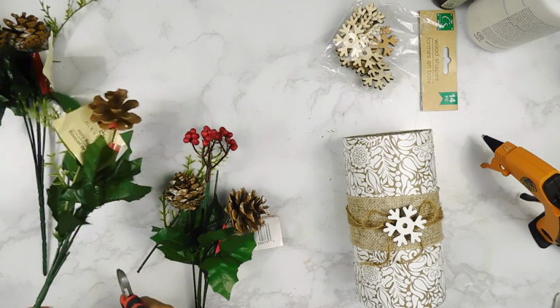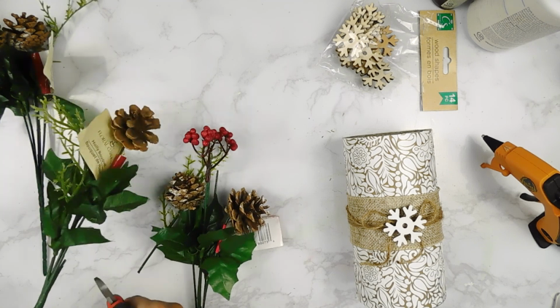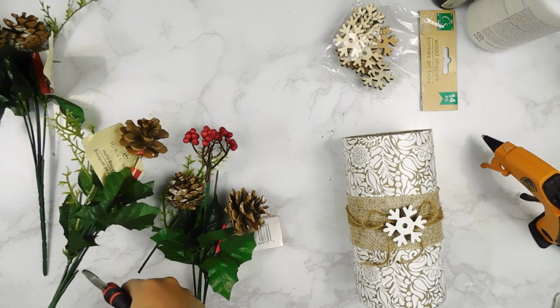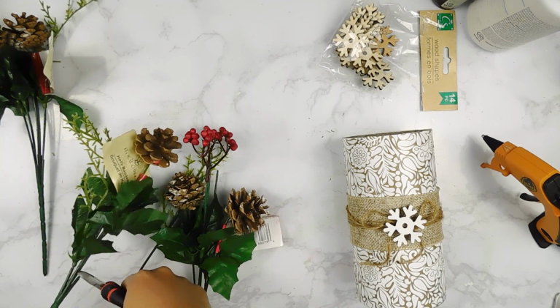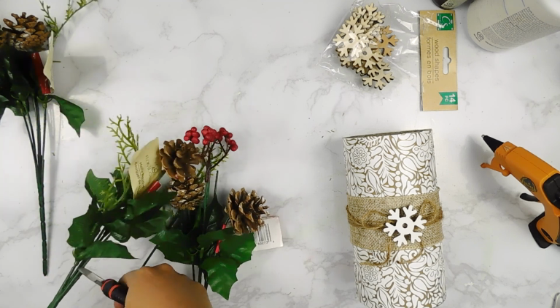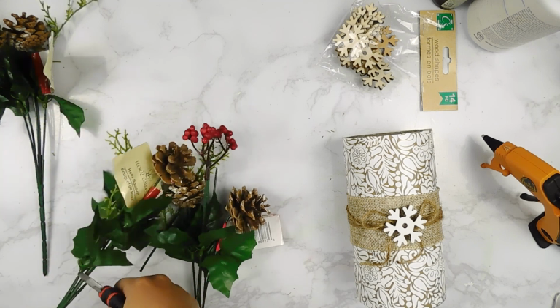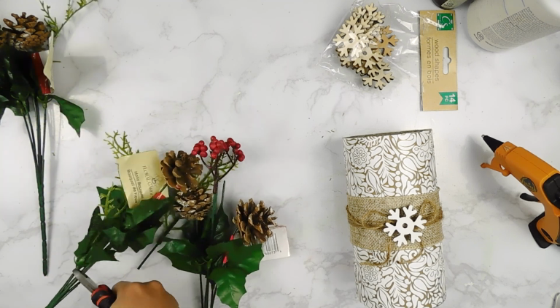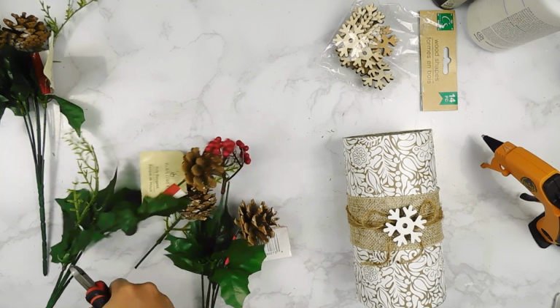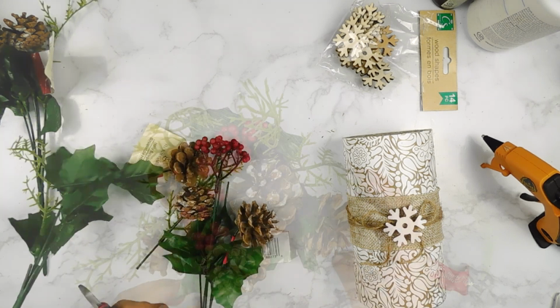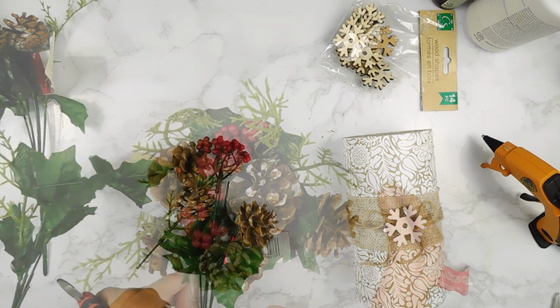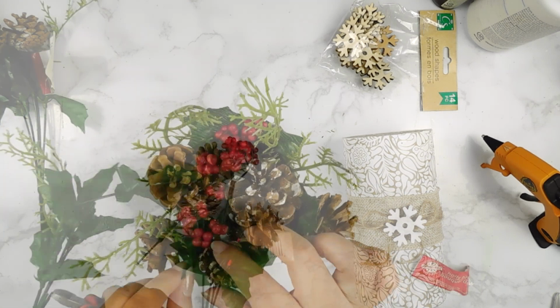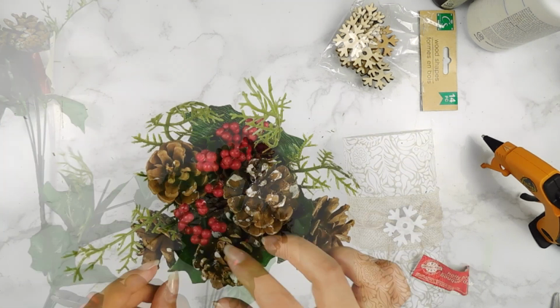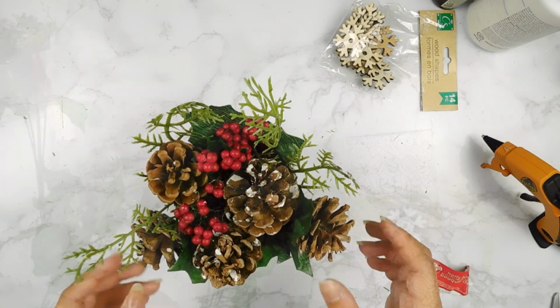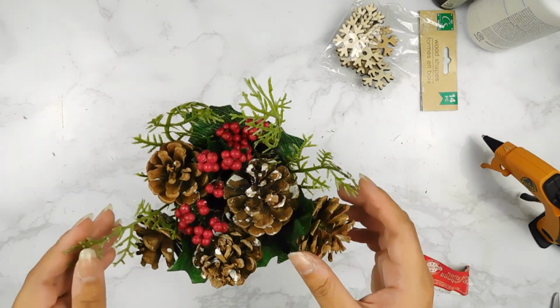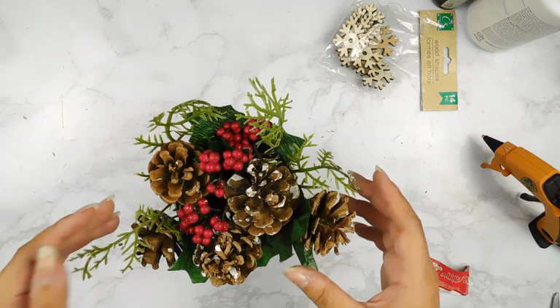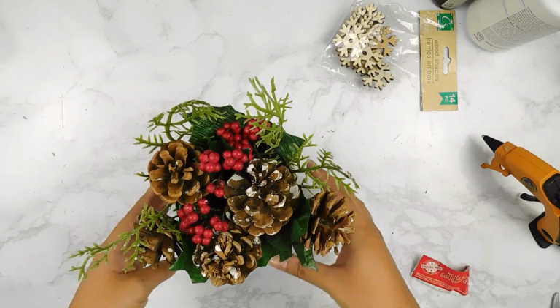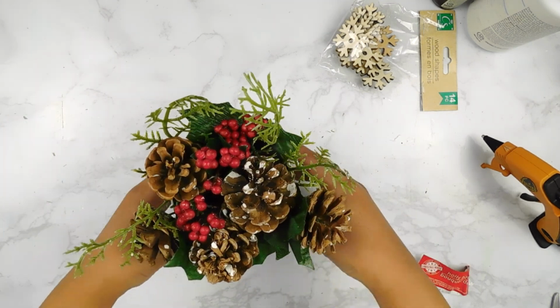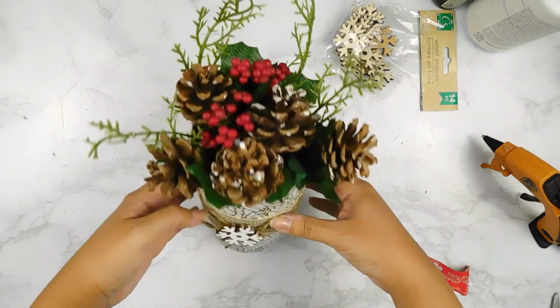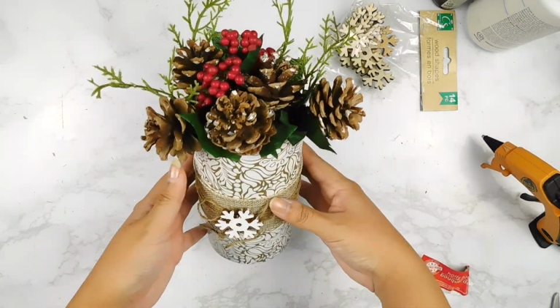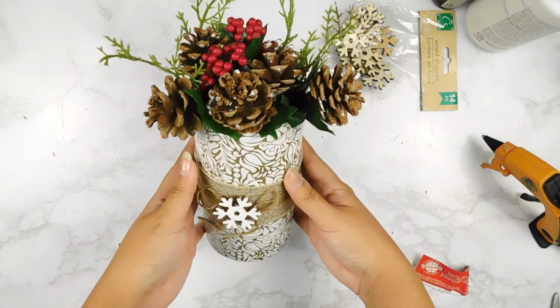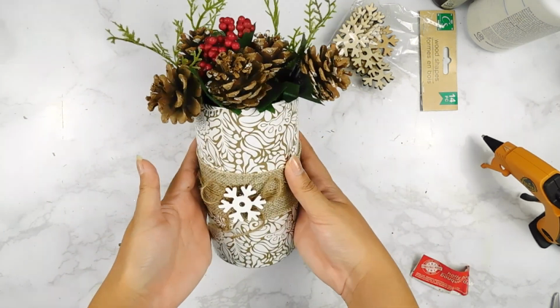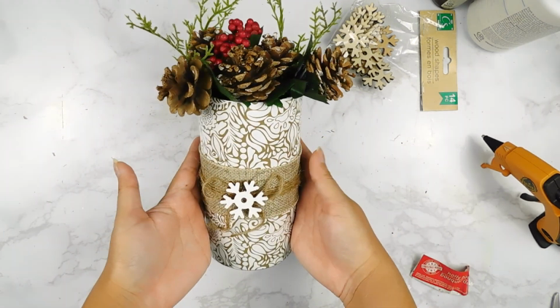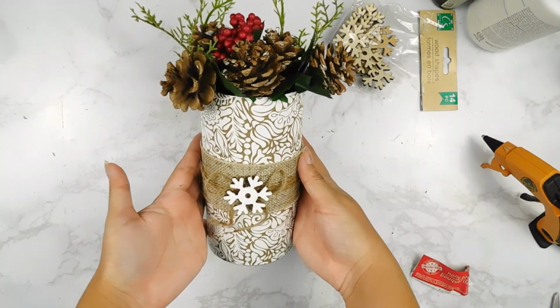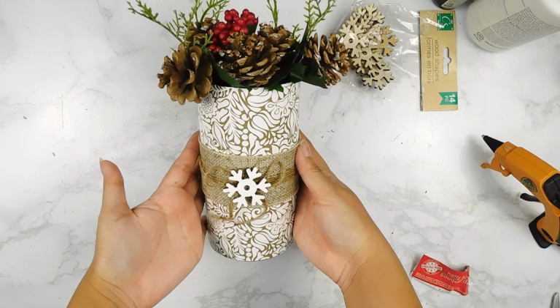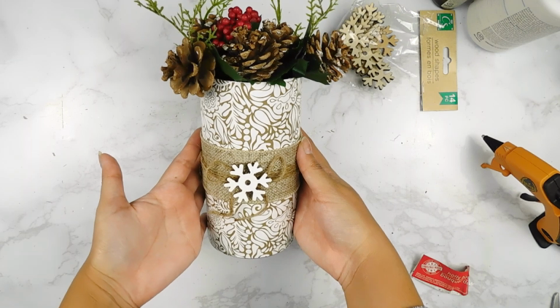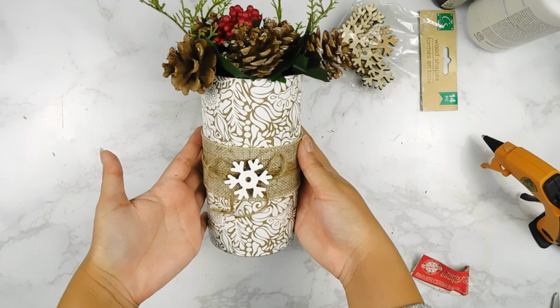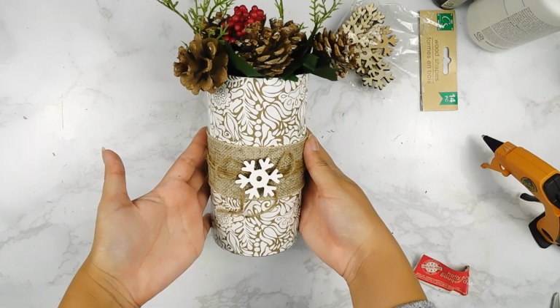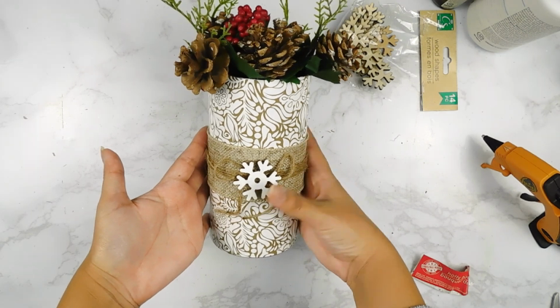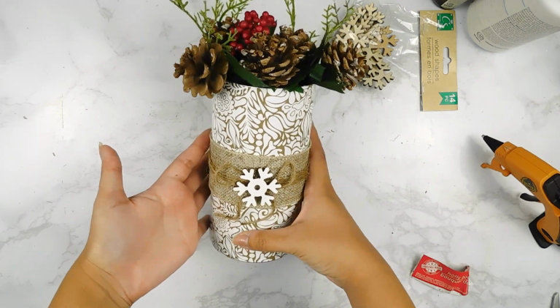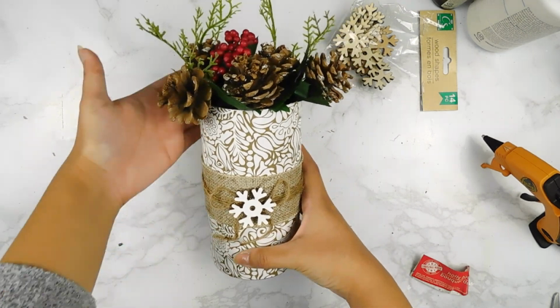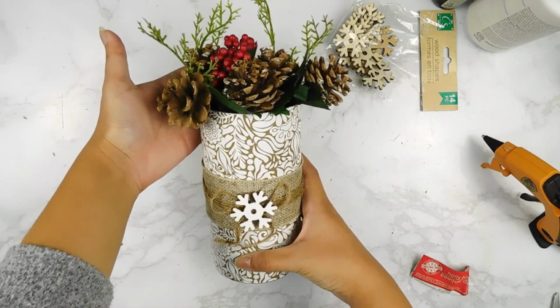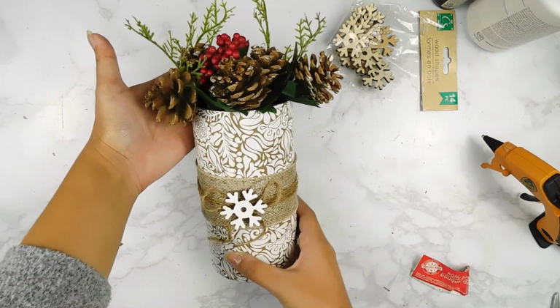And if you wanted to add real flowers, you could always add in one of those skinnier Dollar Tree glass vases inside.